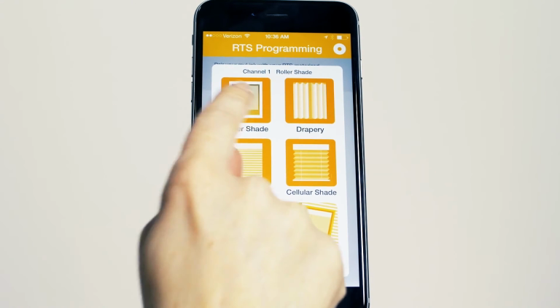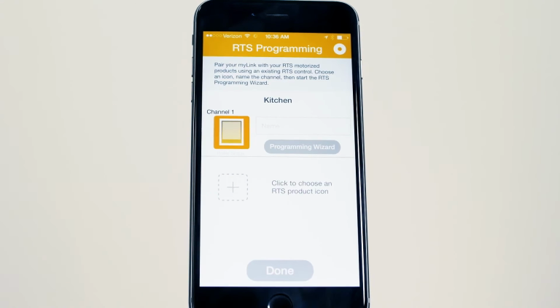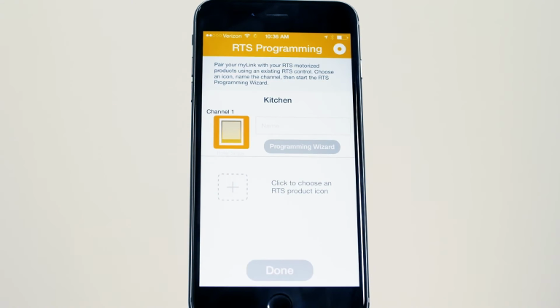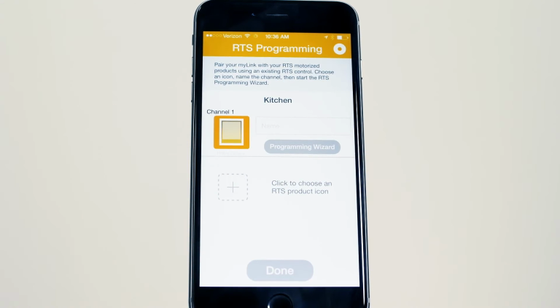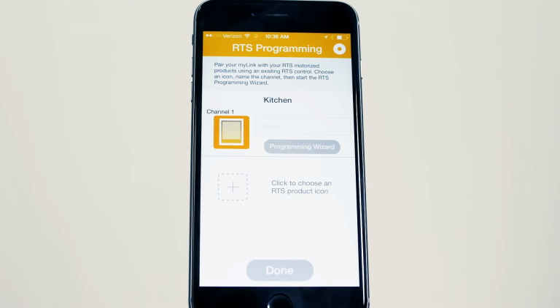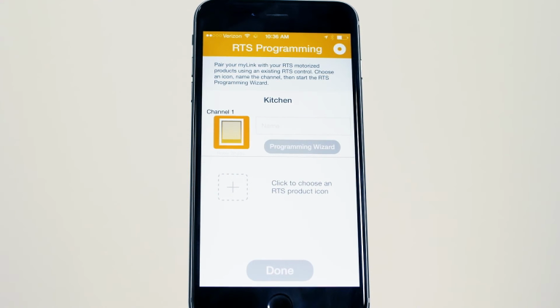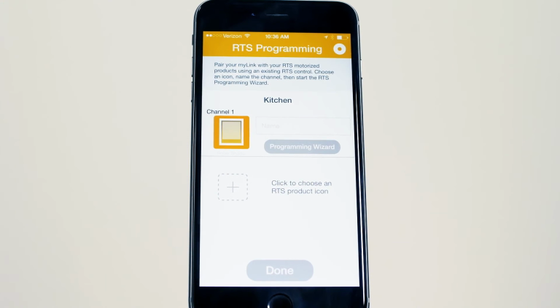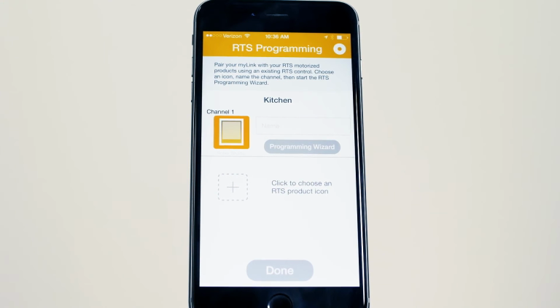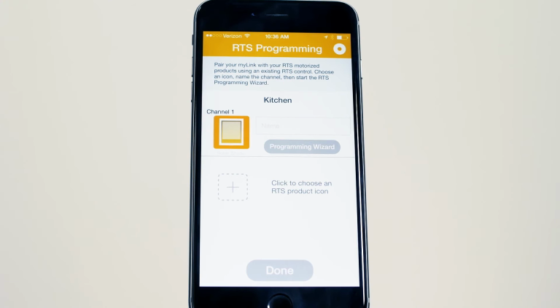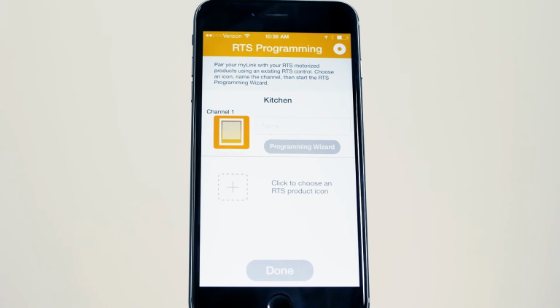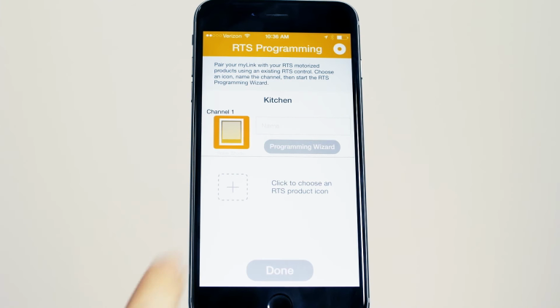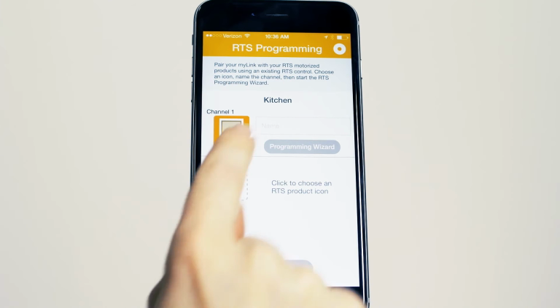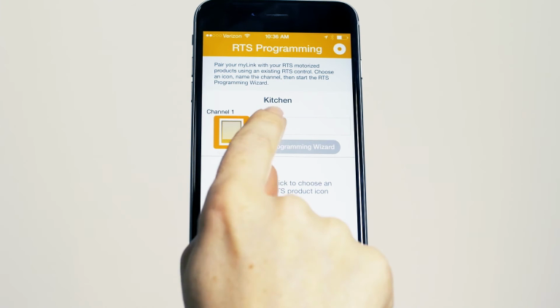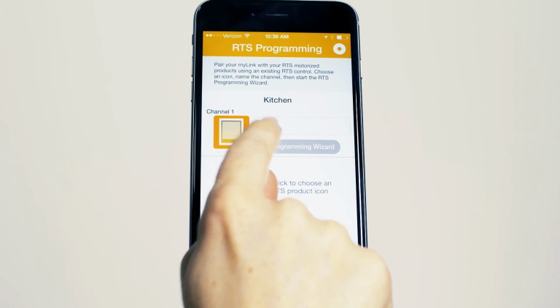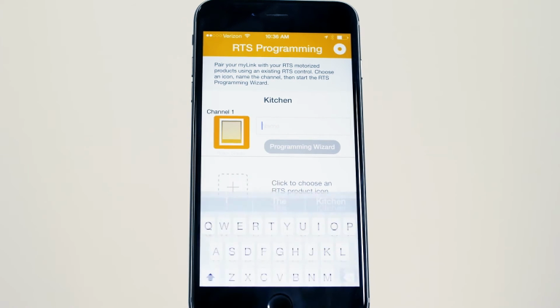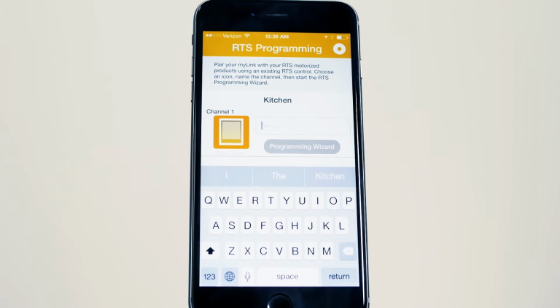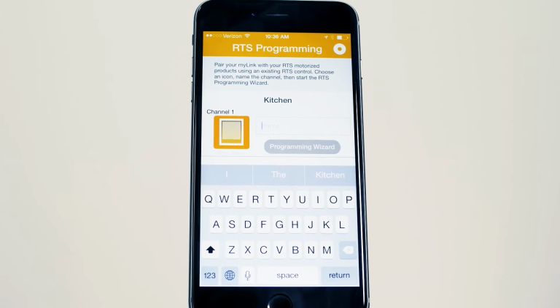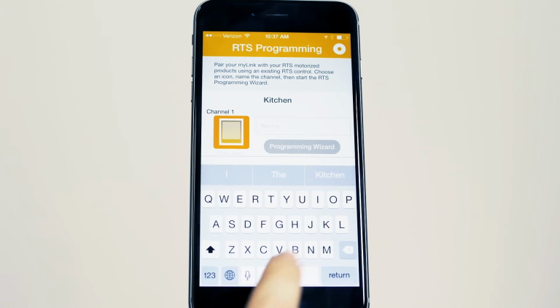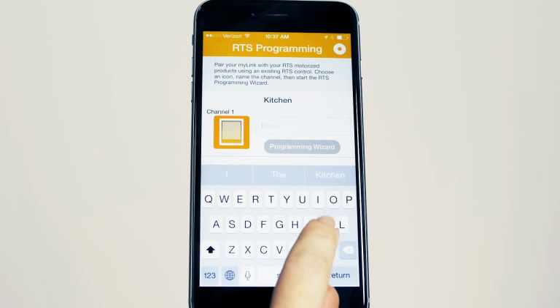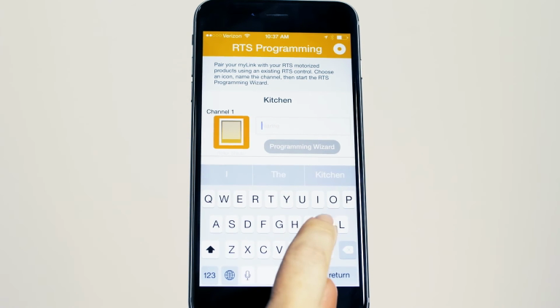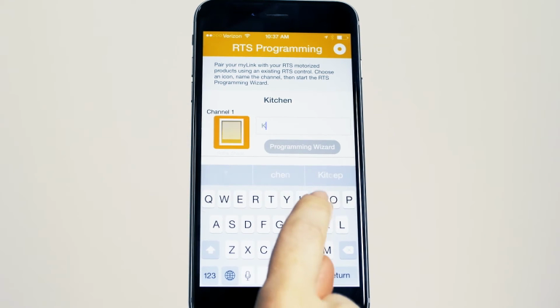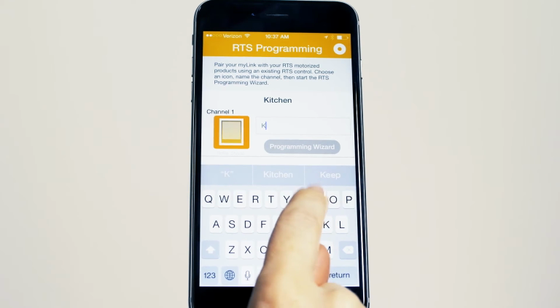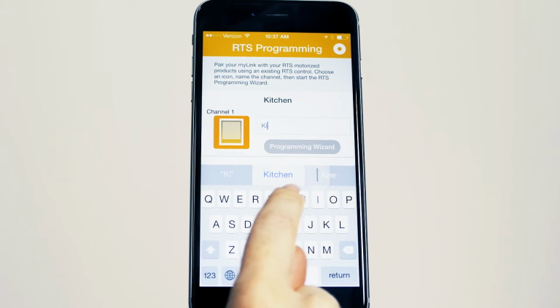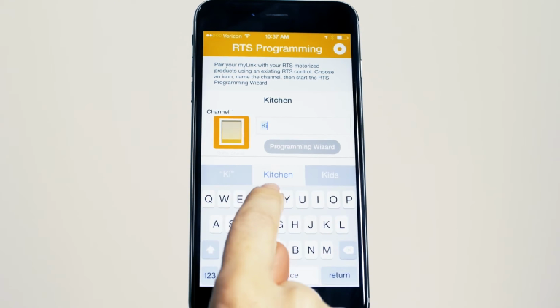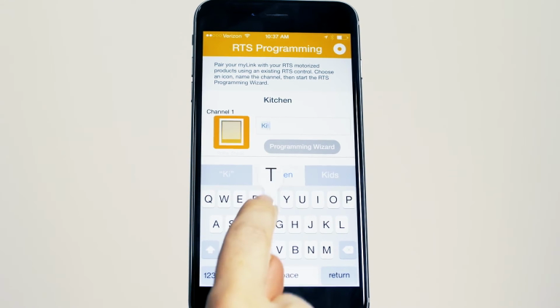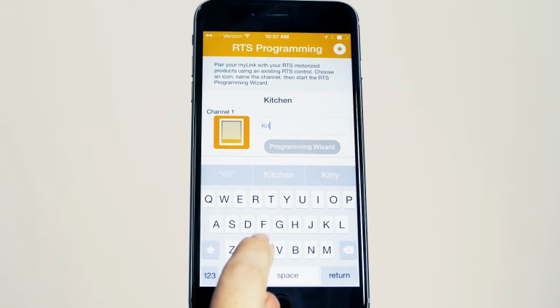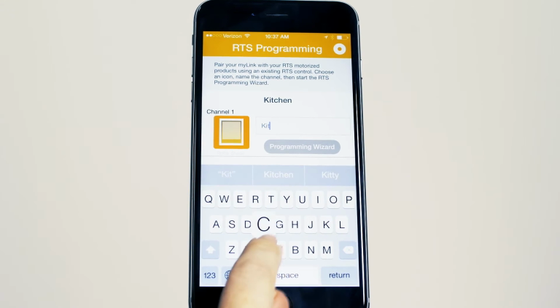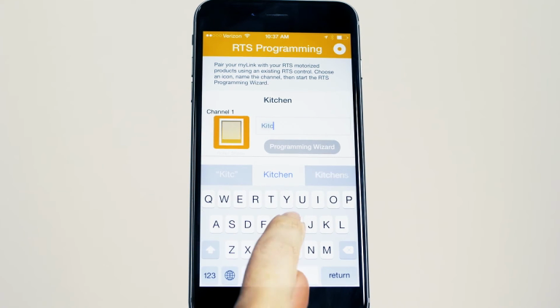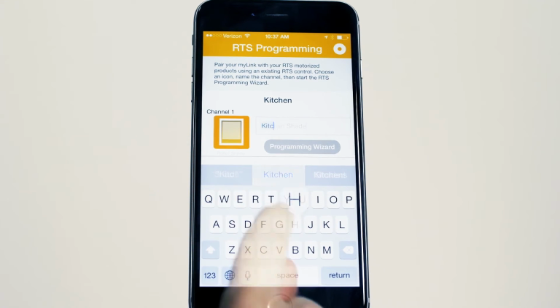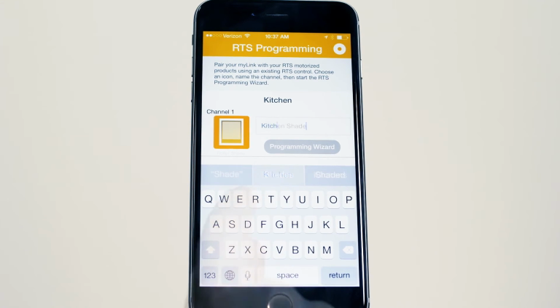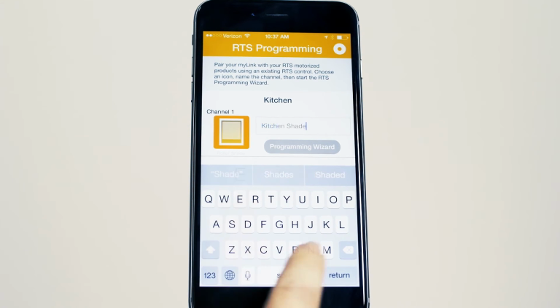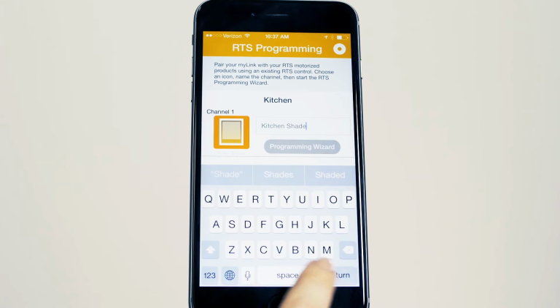Select the channel or channels that operate the product which you wish to program. In this example, the blind is on channel 1.